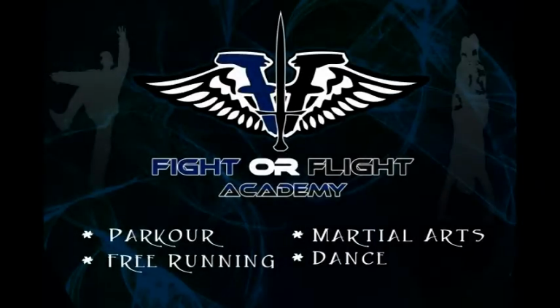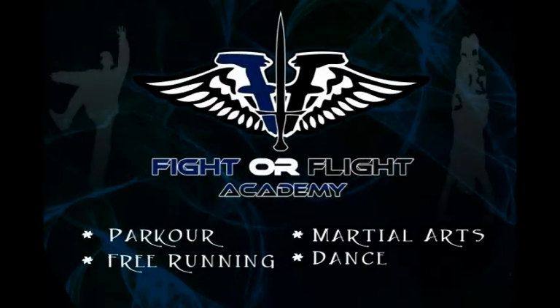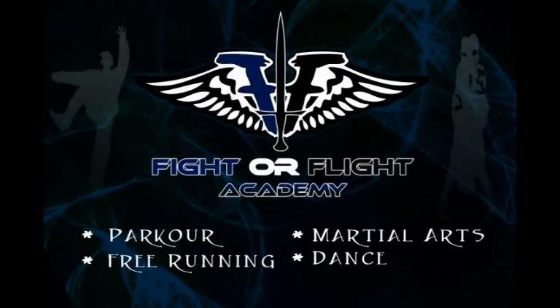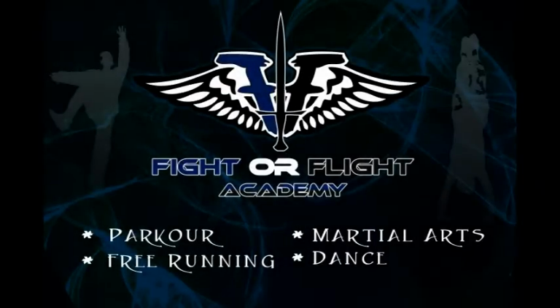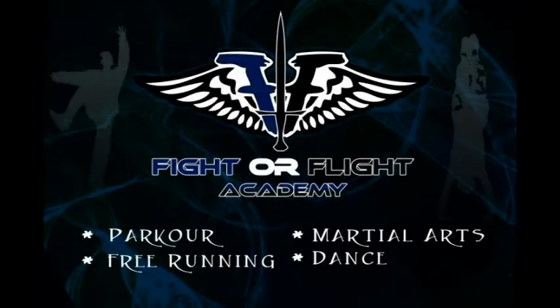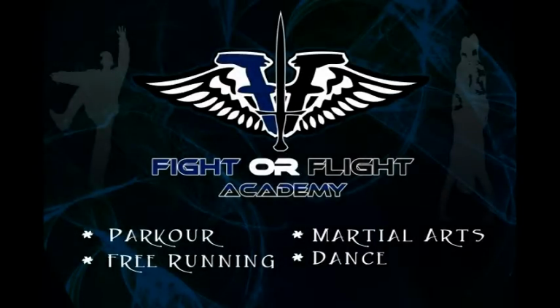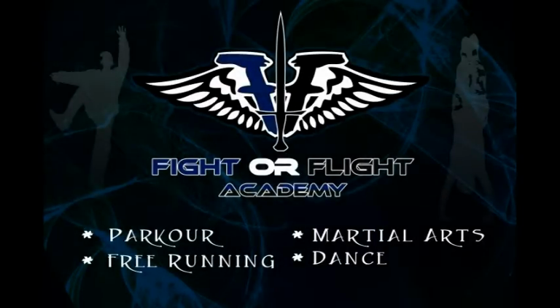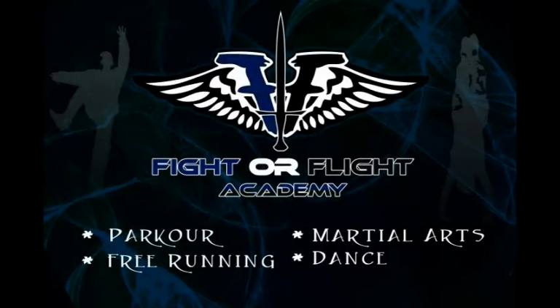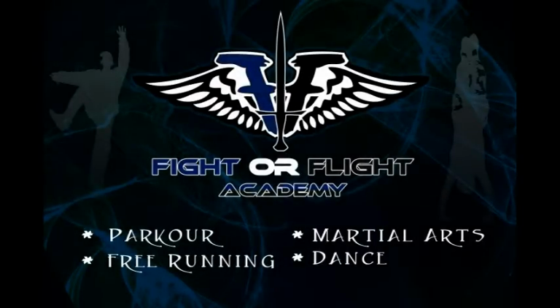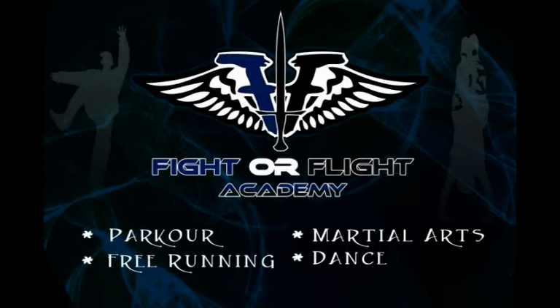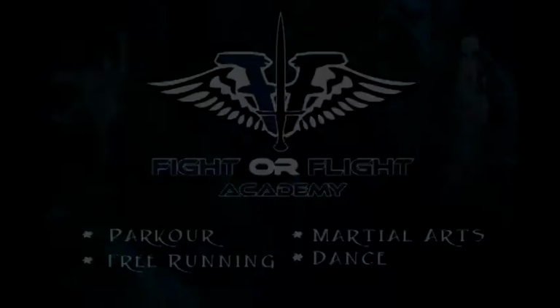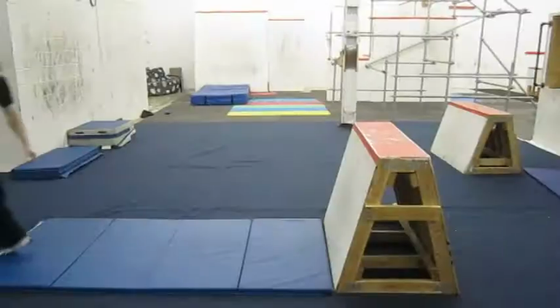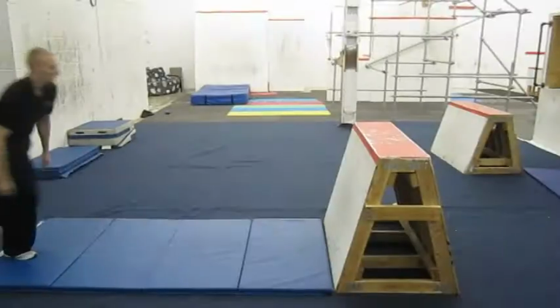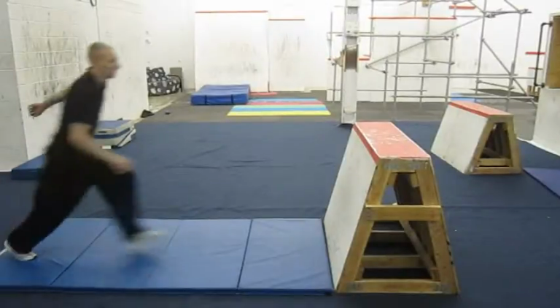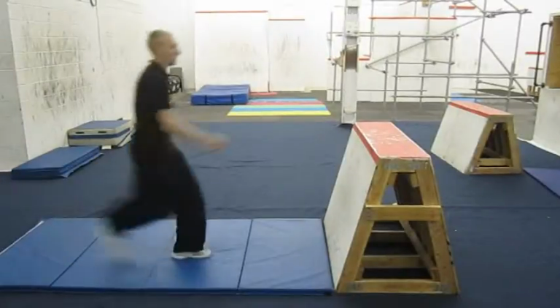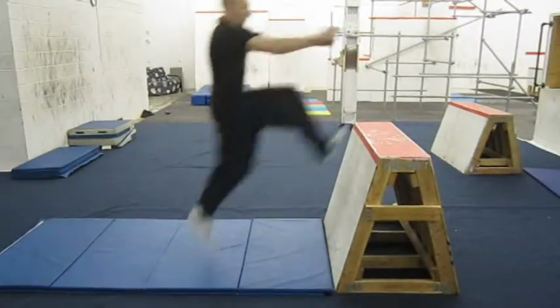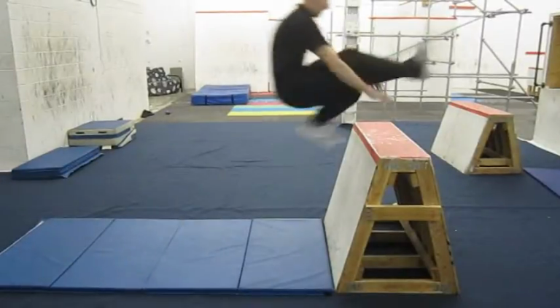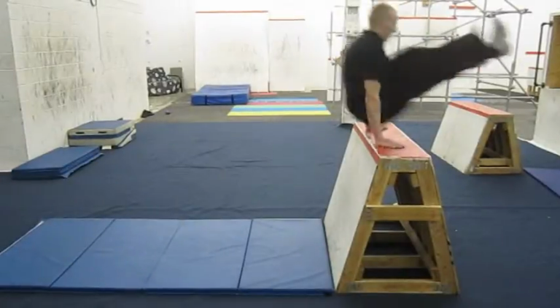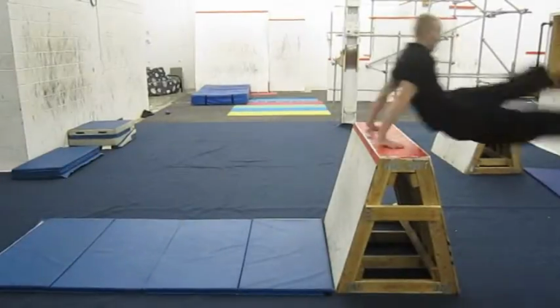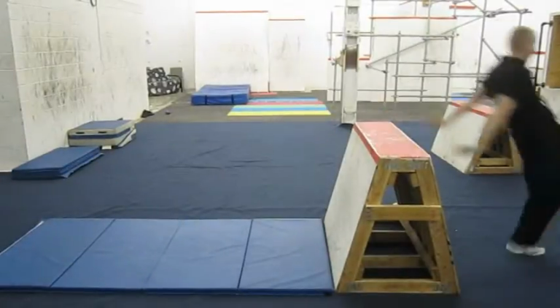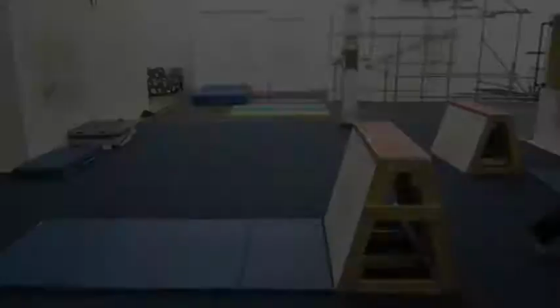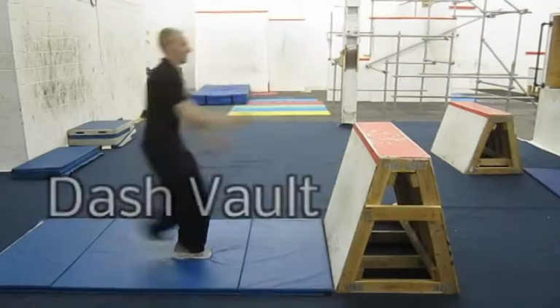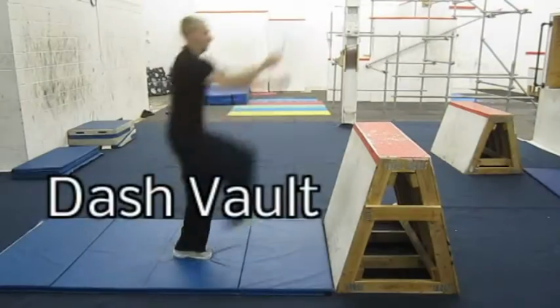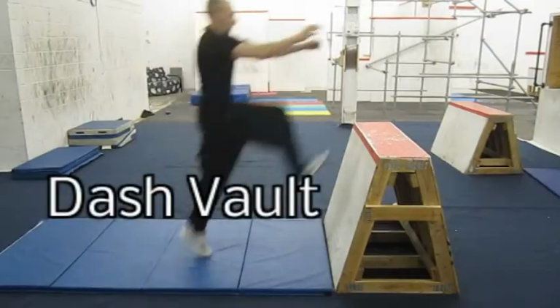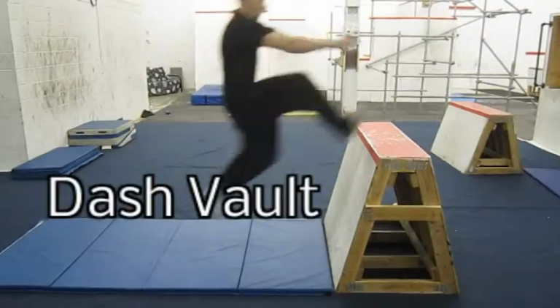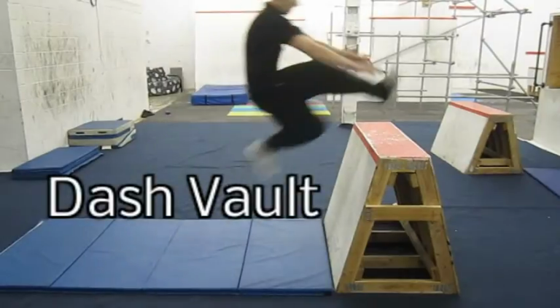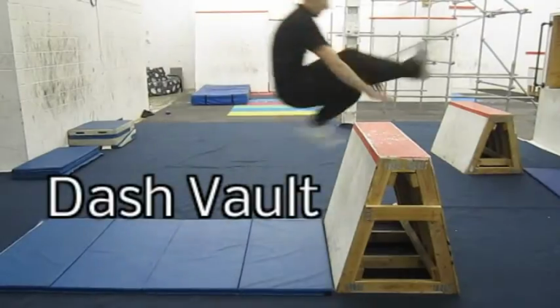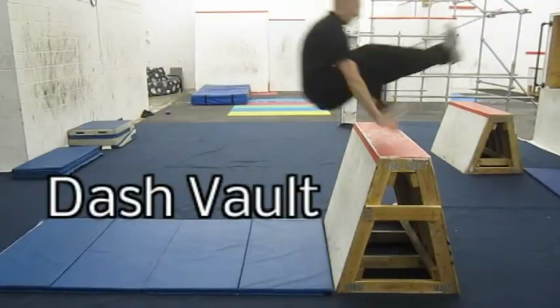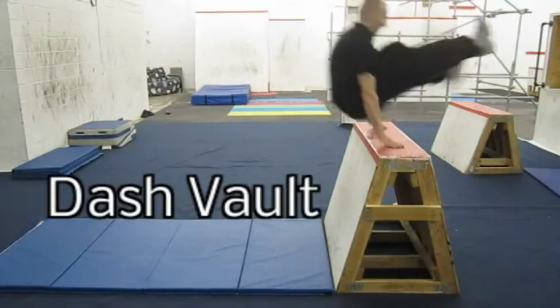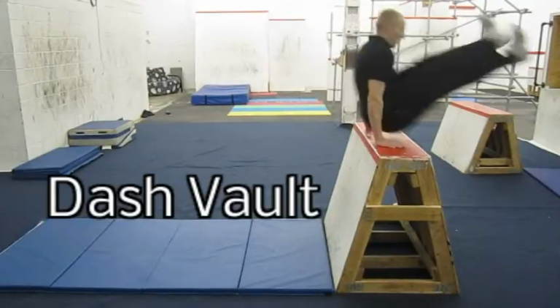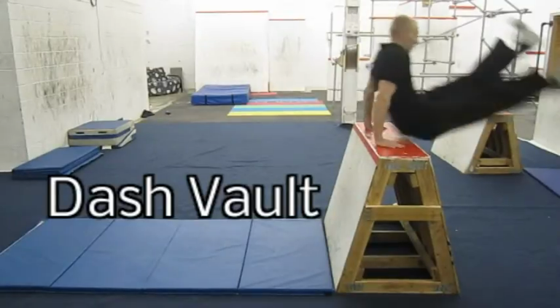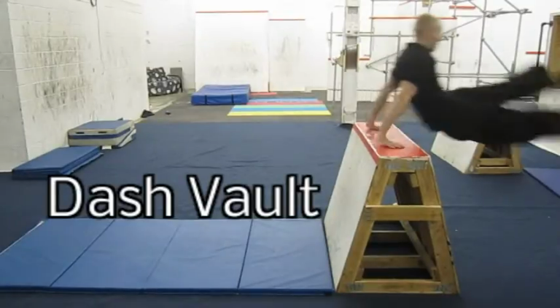Welcome to Fight or Flight Academy's basic tutorials. In this video, we're going to take a look at the dash vault.